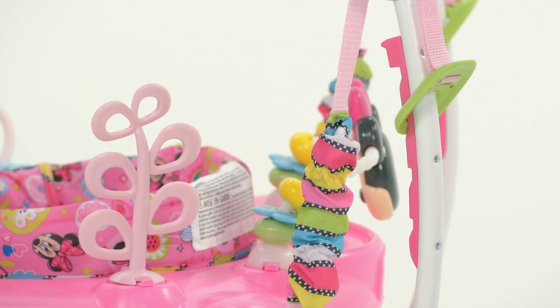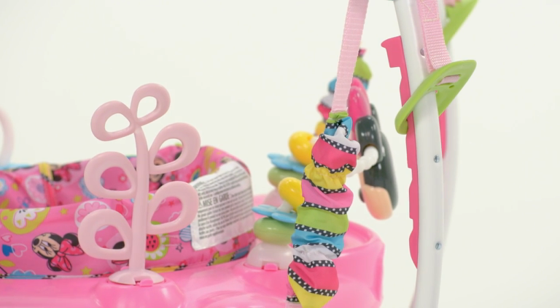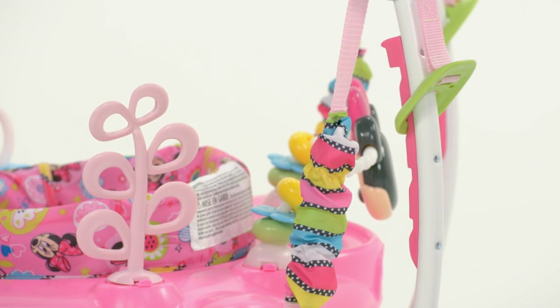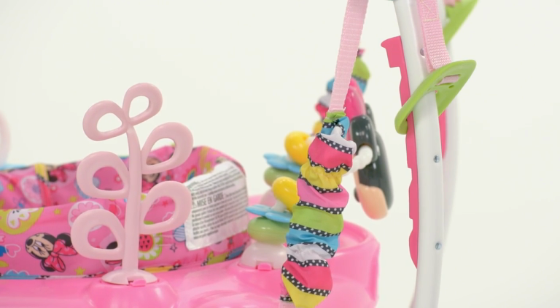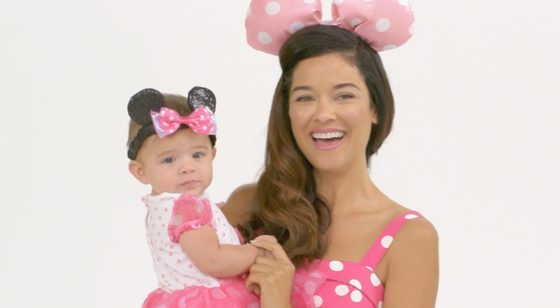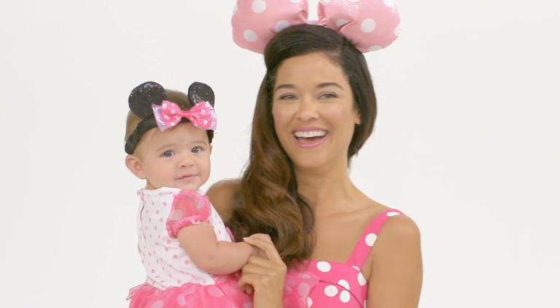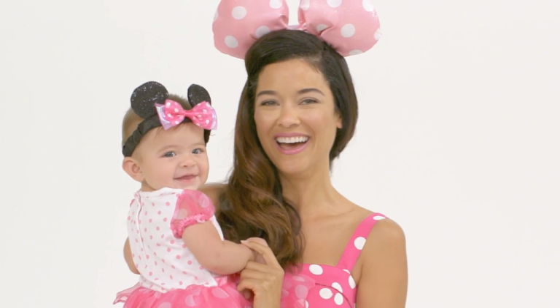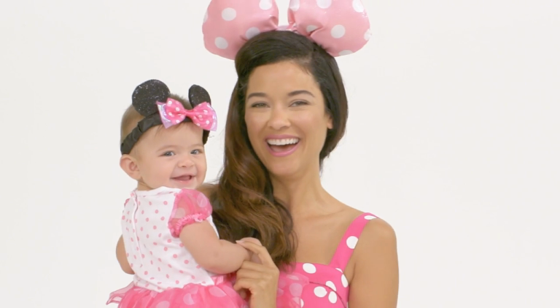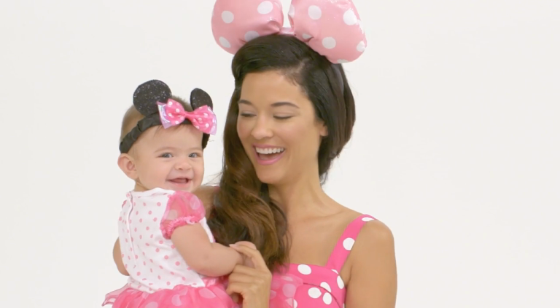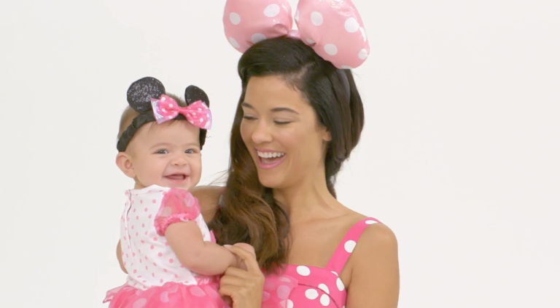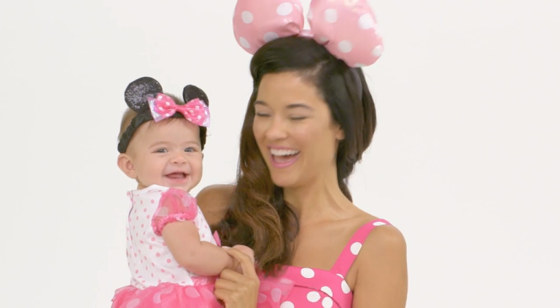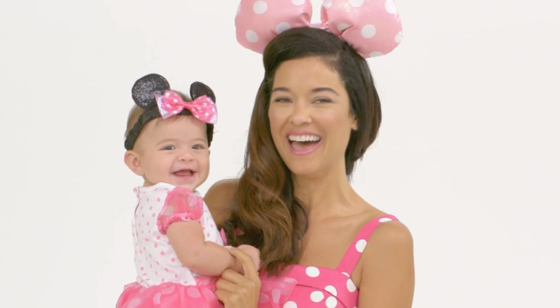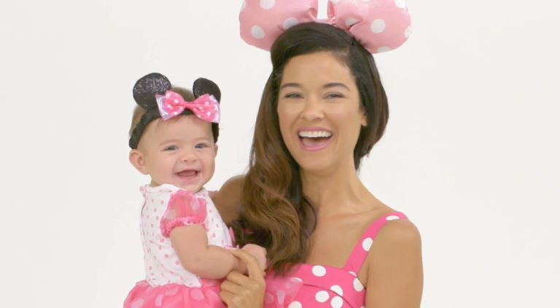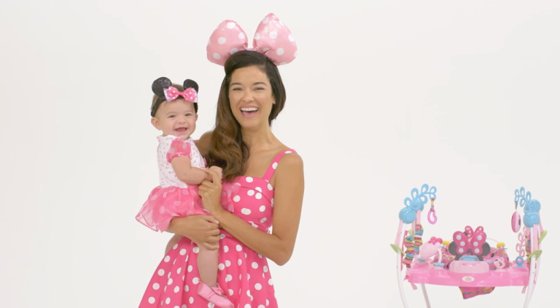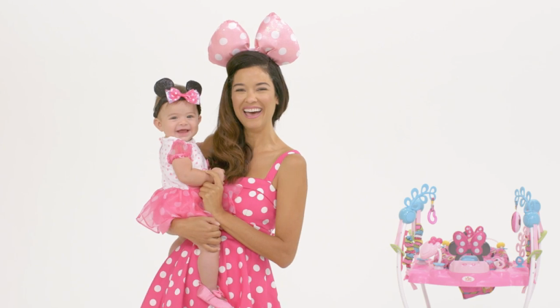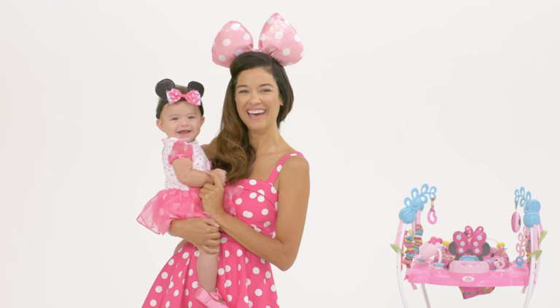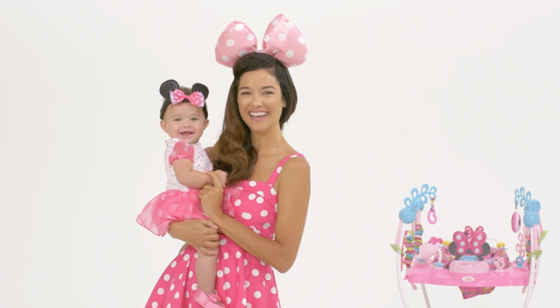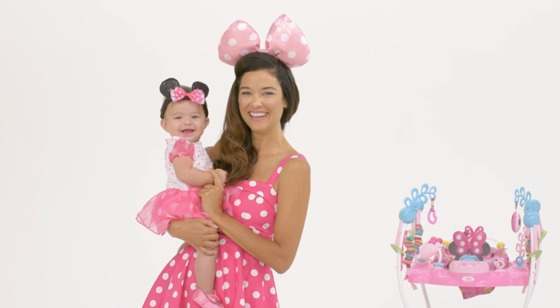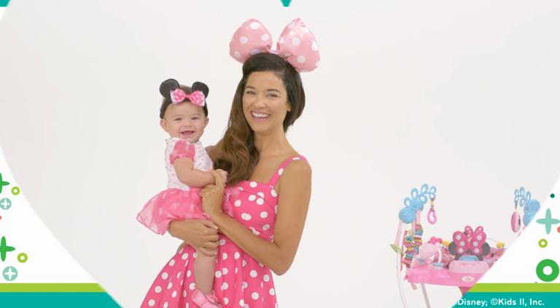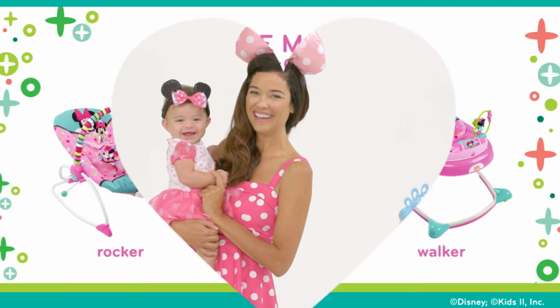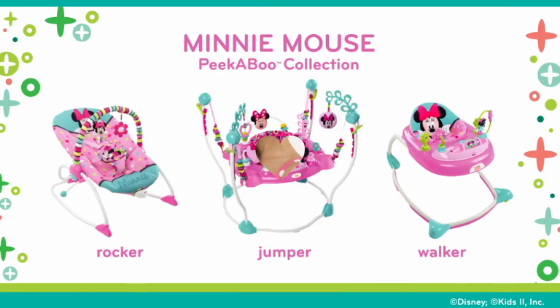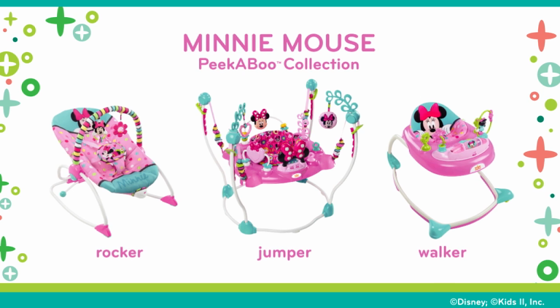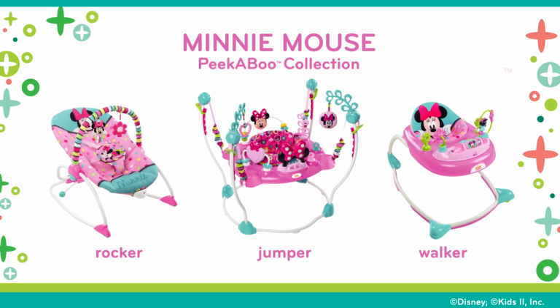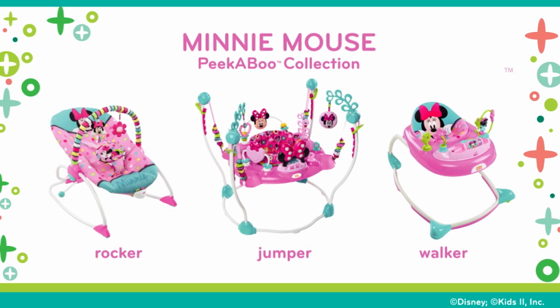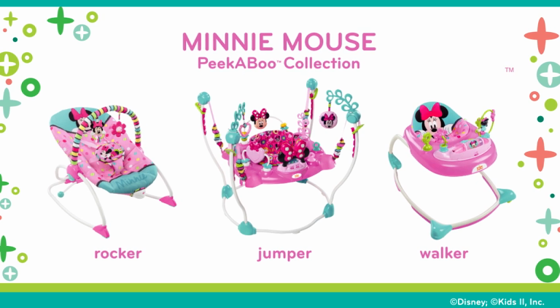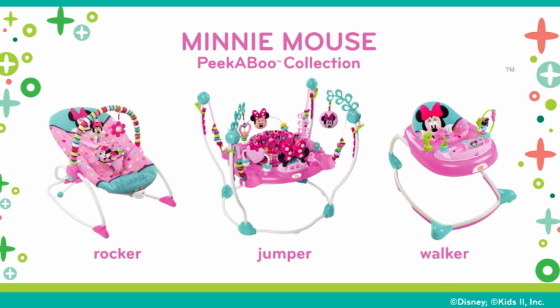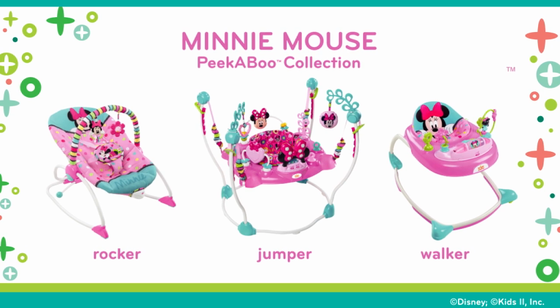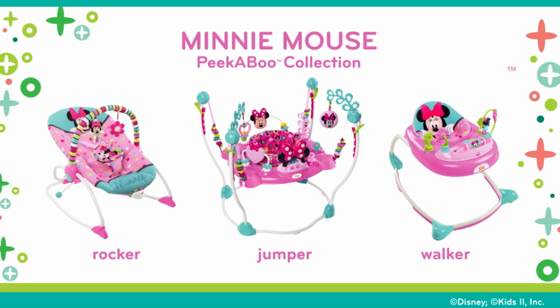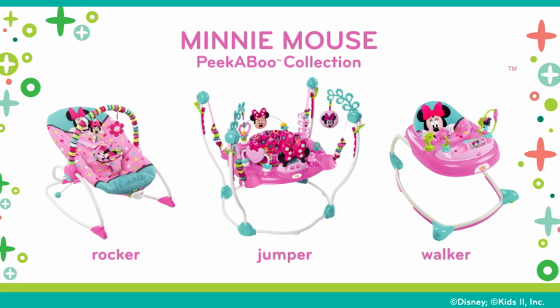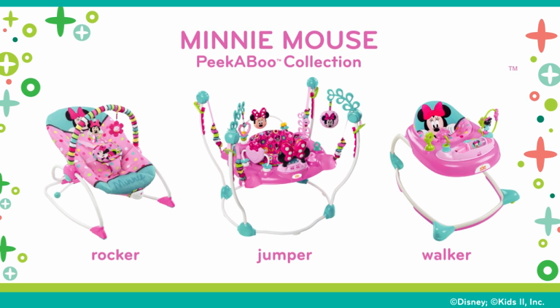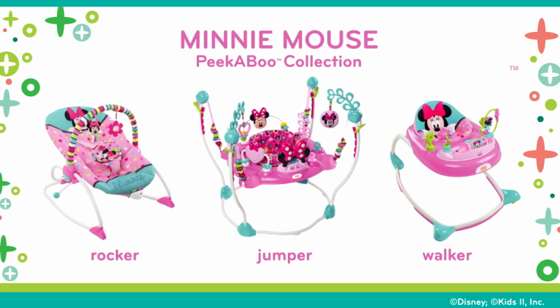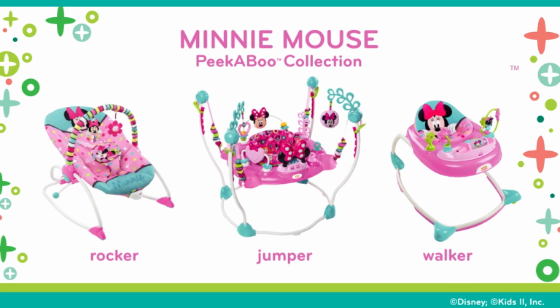The Disney Baby Minnie Mouse Peek-A-Boo Activity Jumper will keep your little one busily jumping and giggling during playtime.